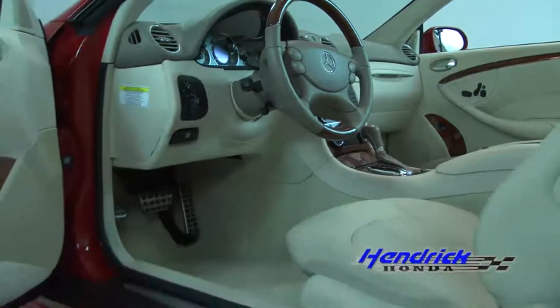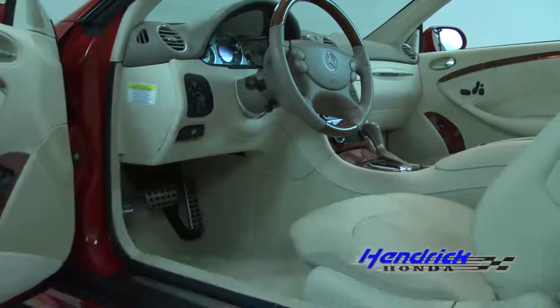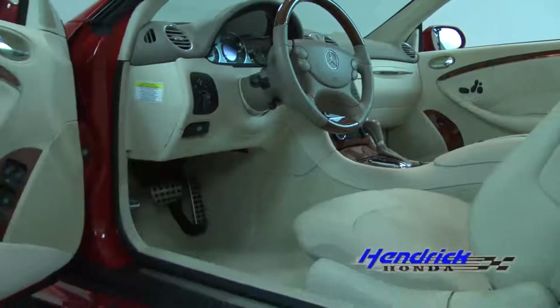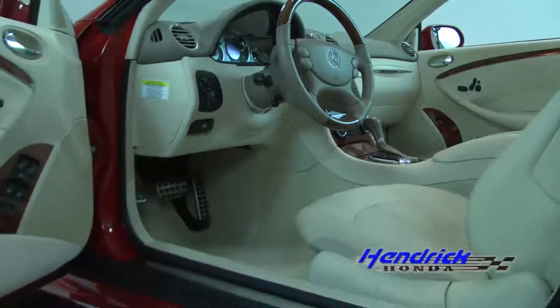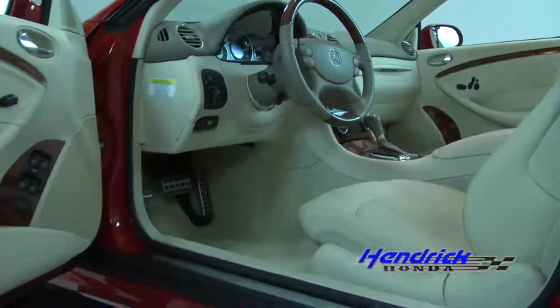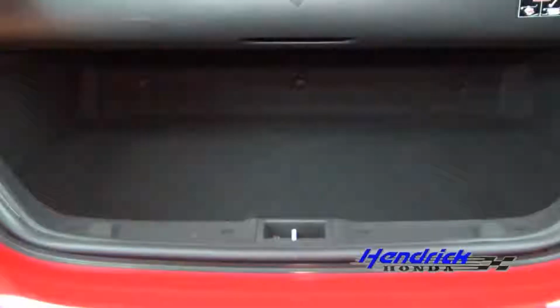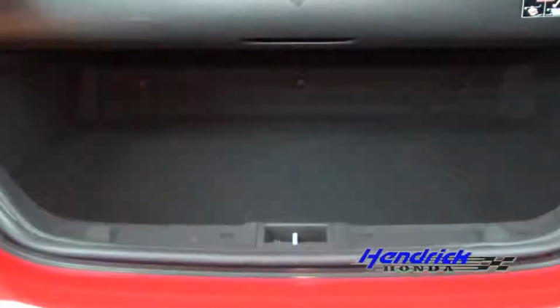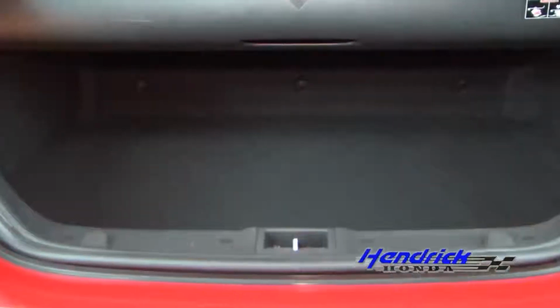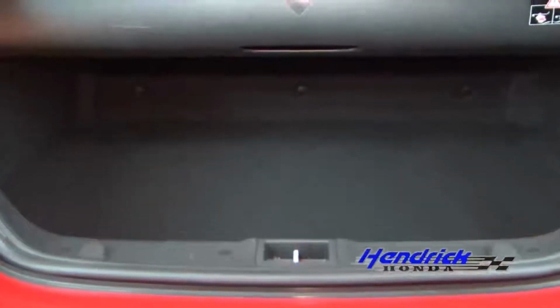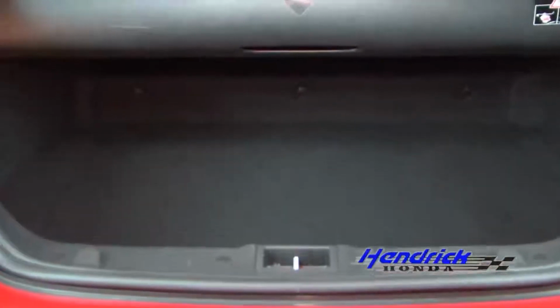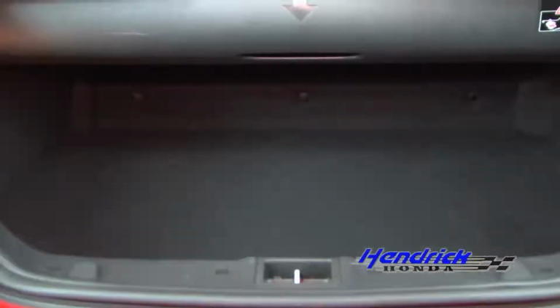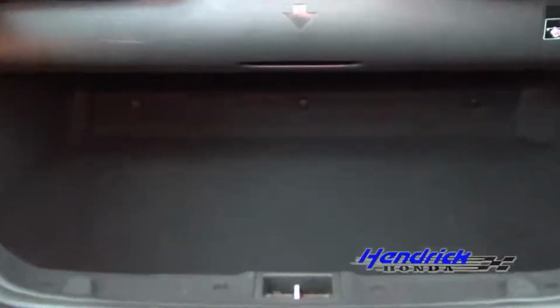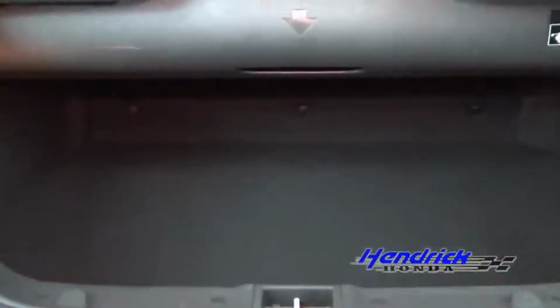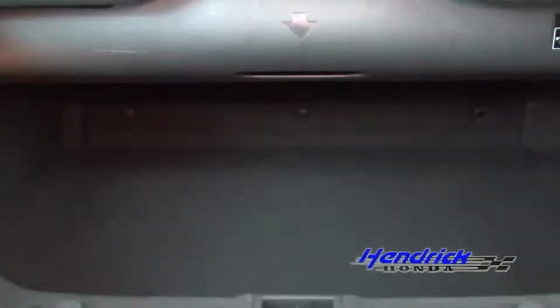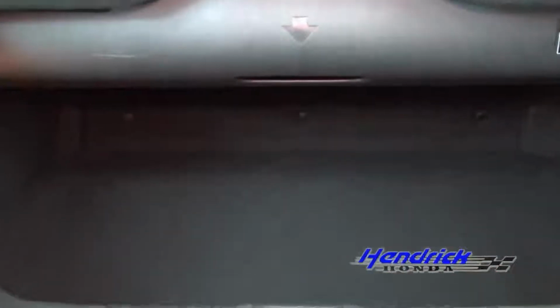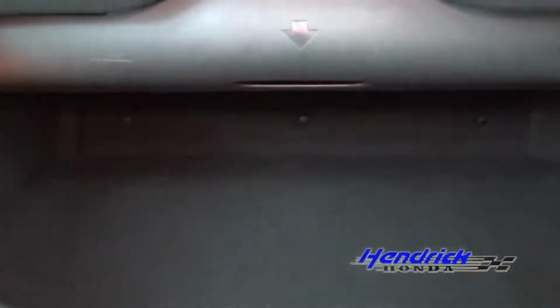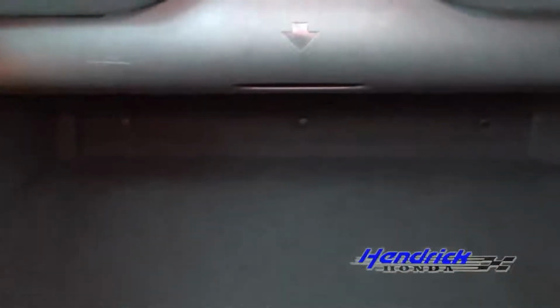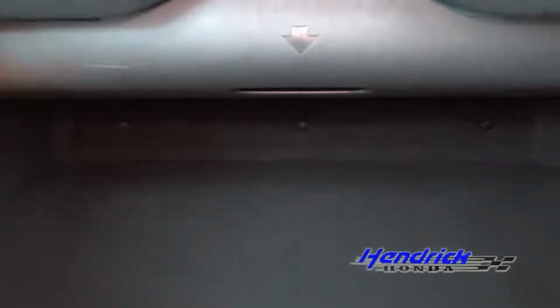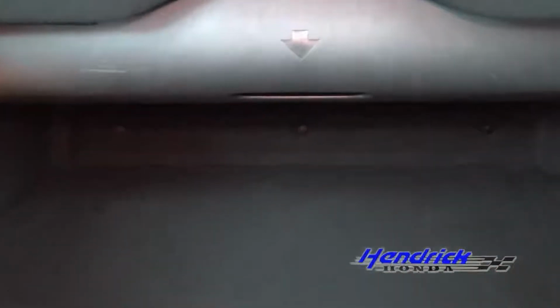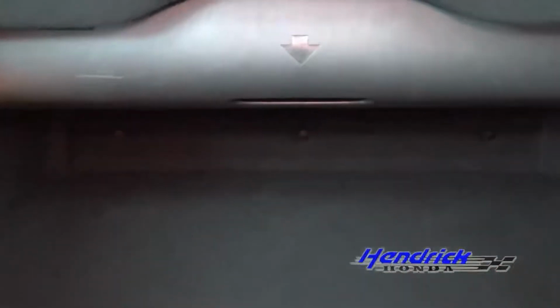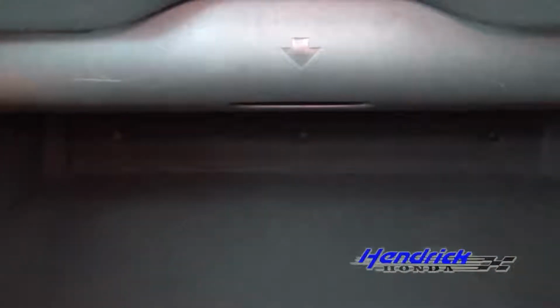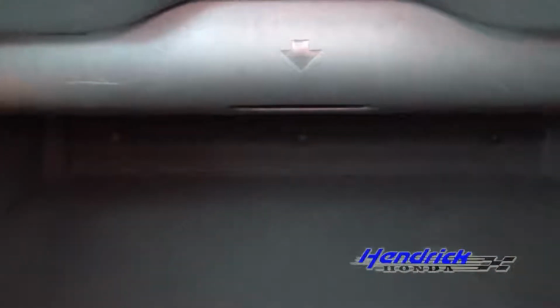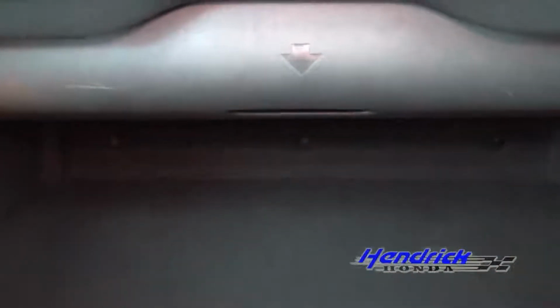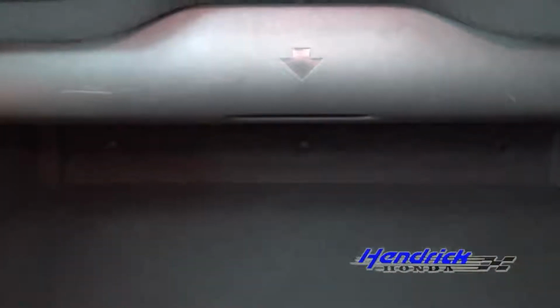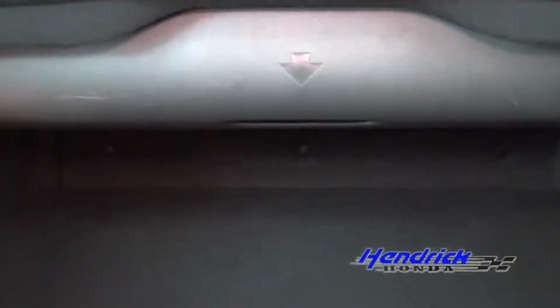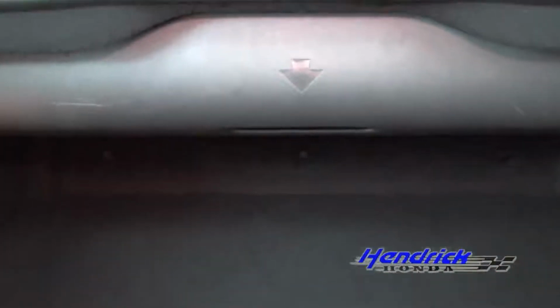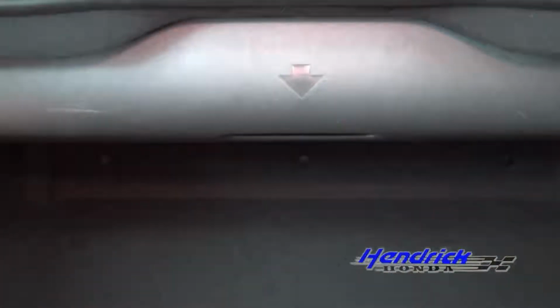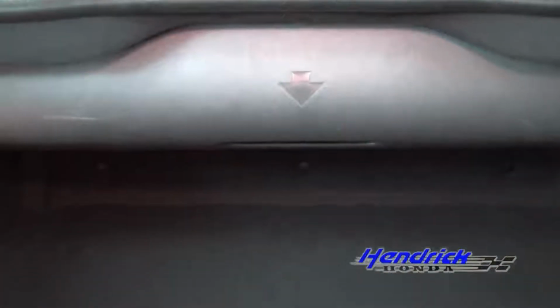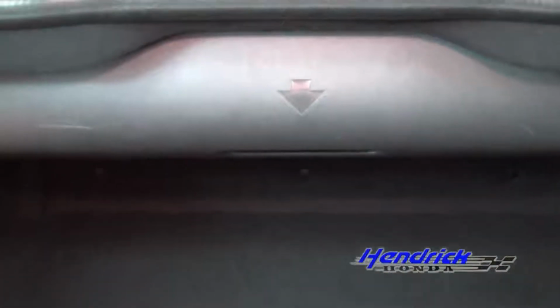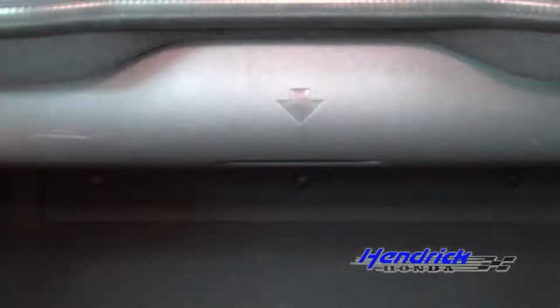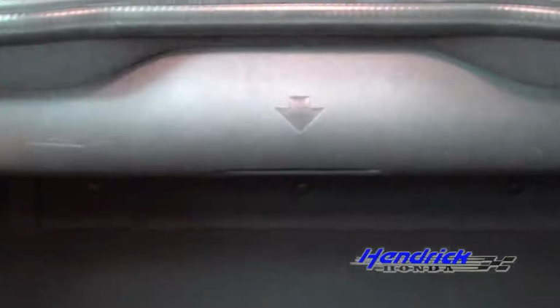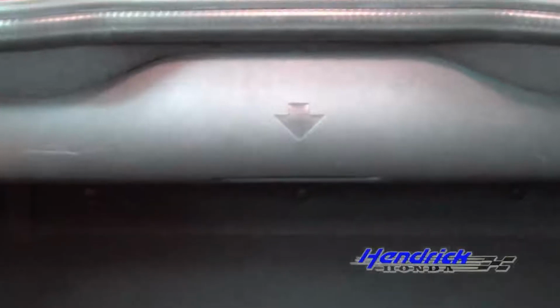And now you'll get to see the extremely clean trunk, which is quite roomy for a convertible.